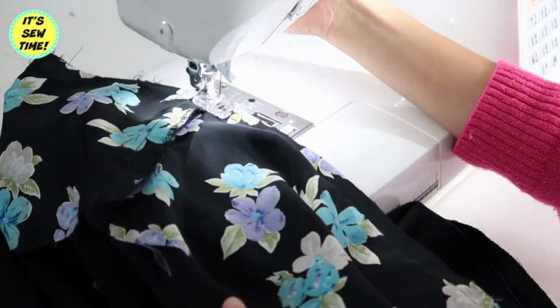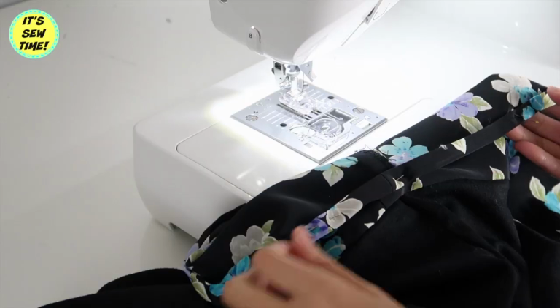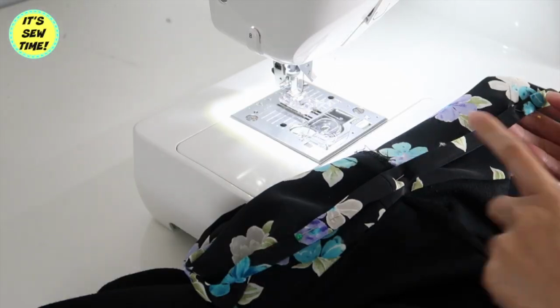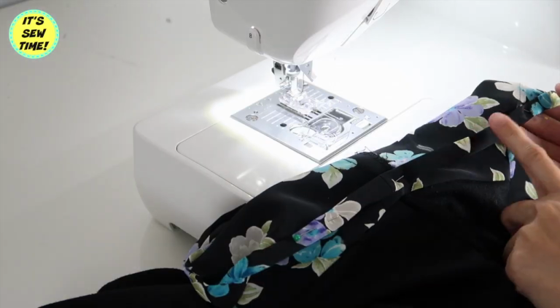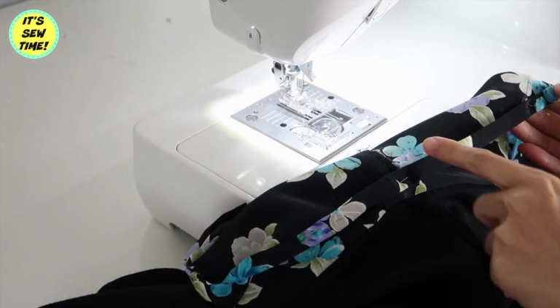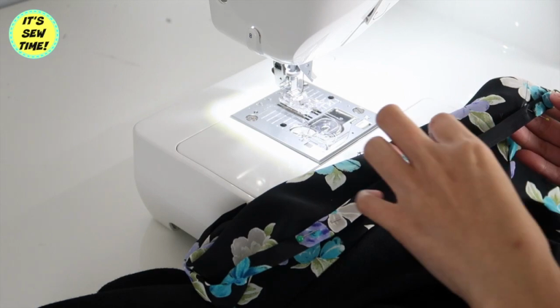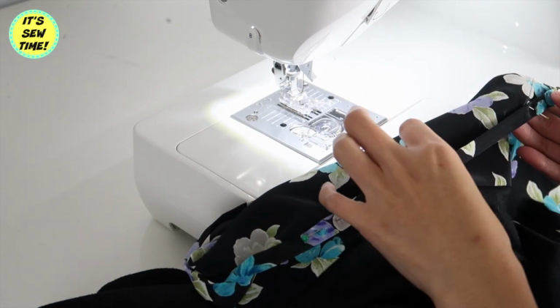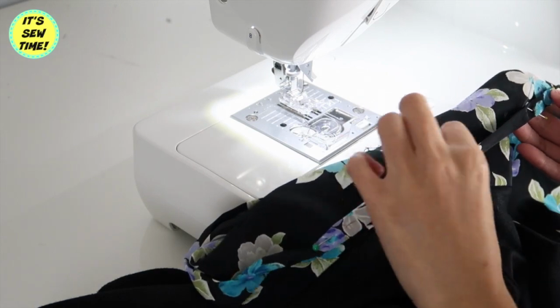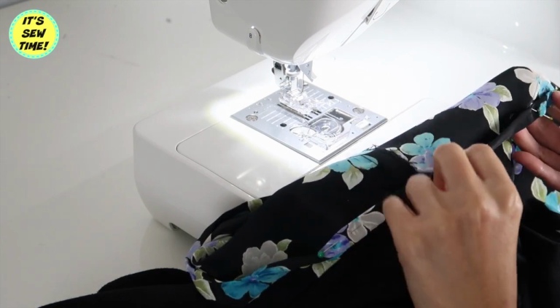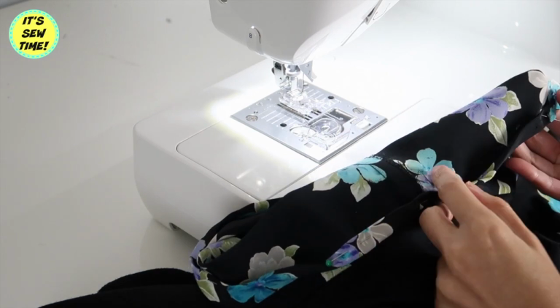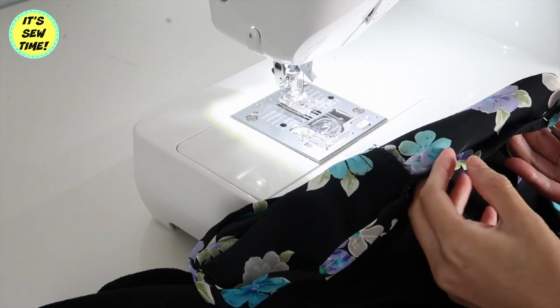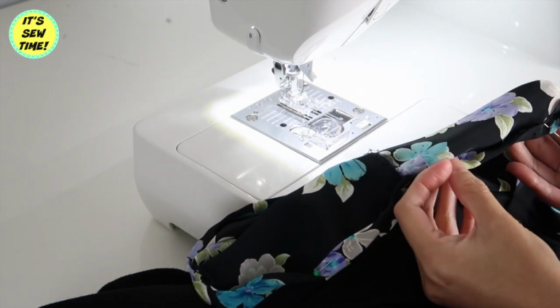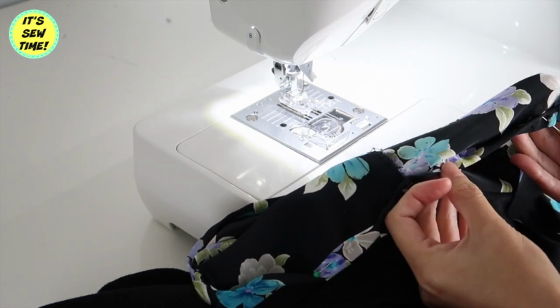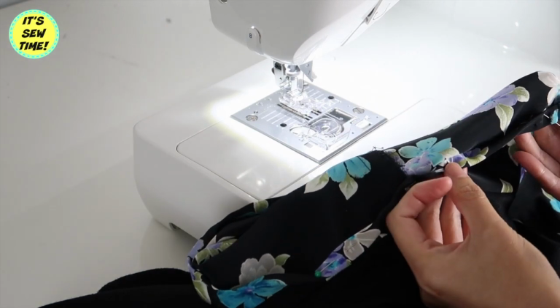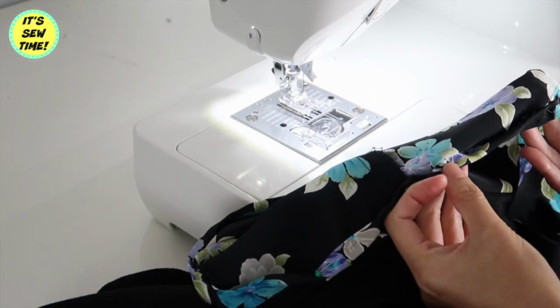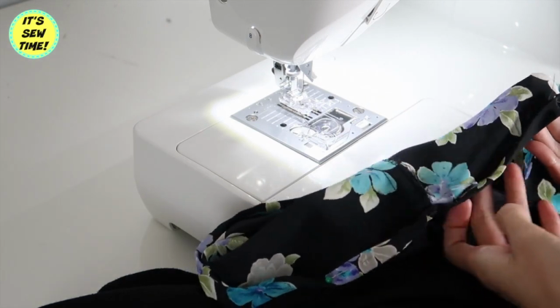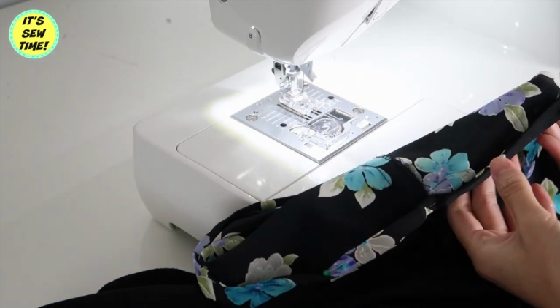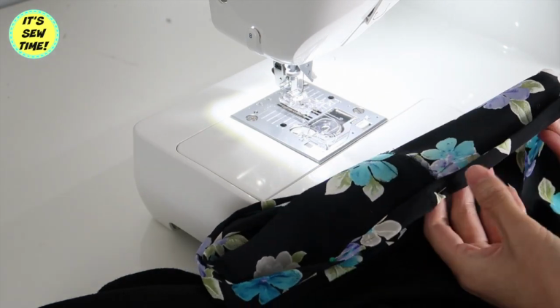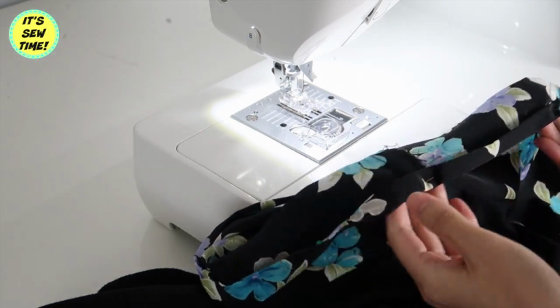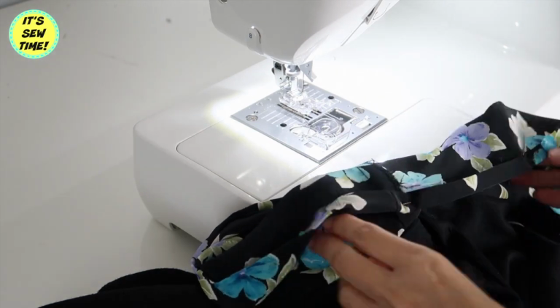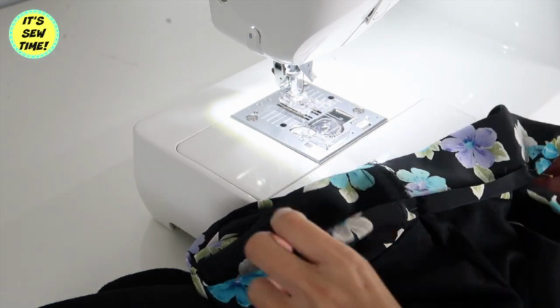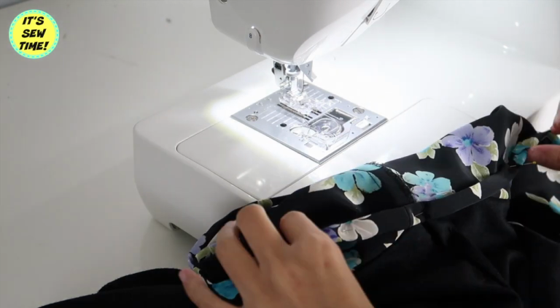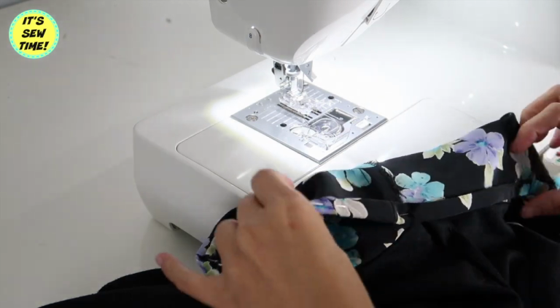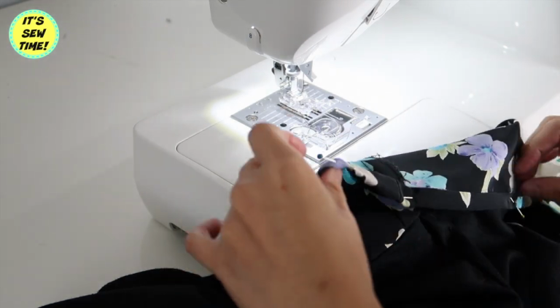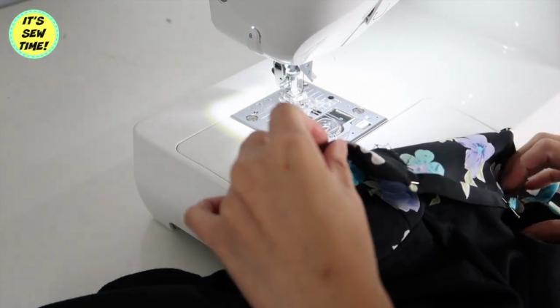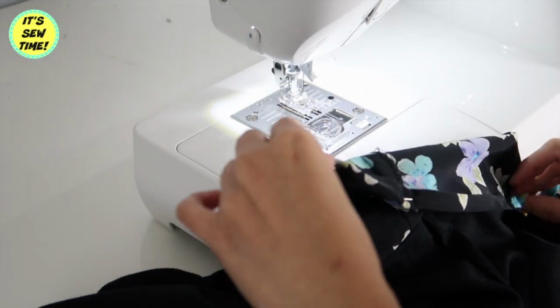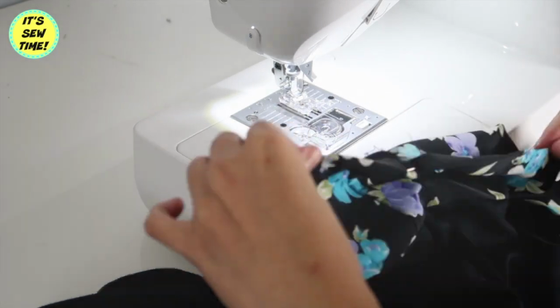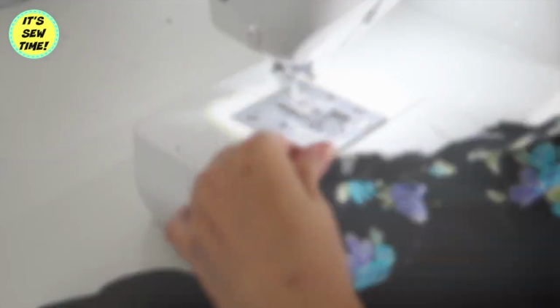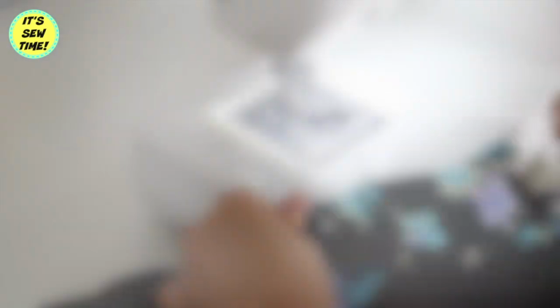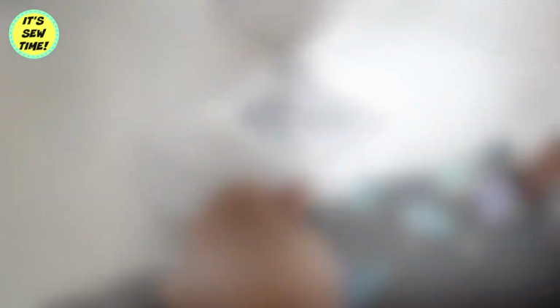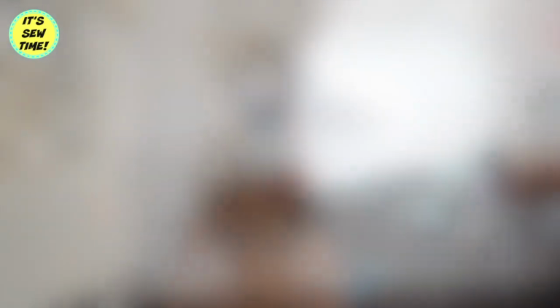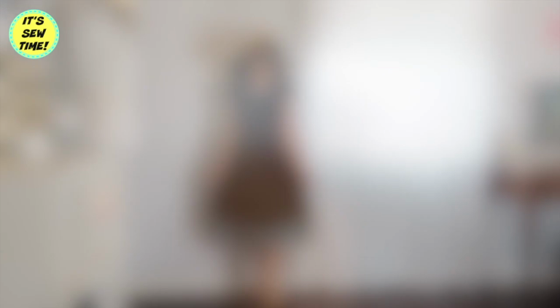It's time to finish the hemline. I double fold it and sew along the edges, and the dress is done!